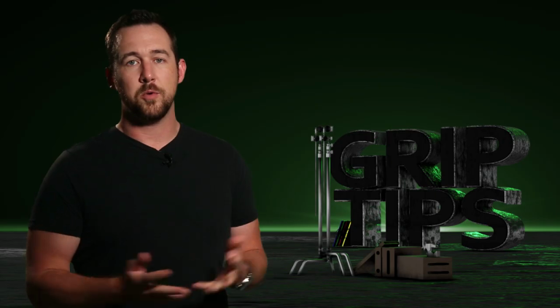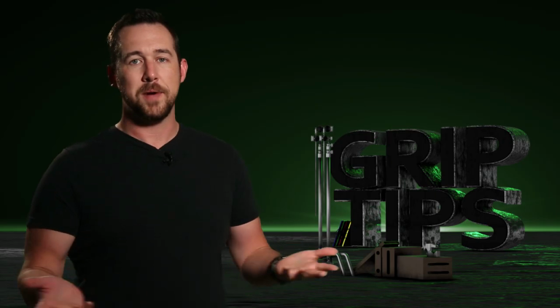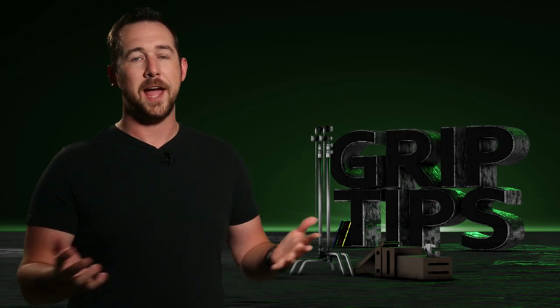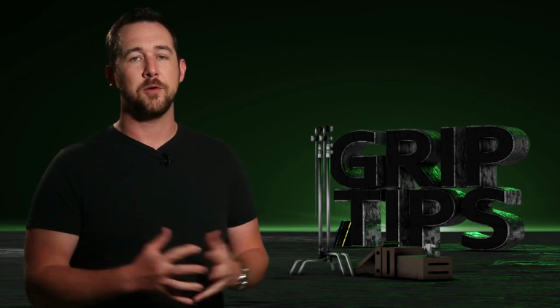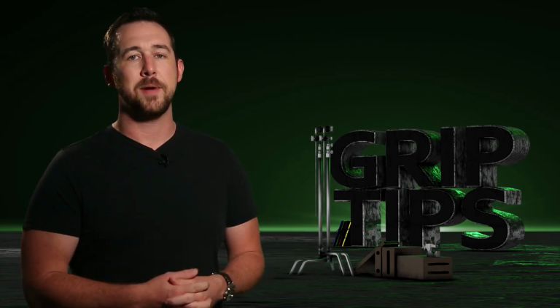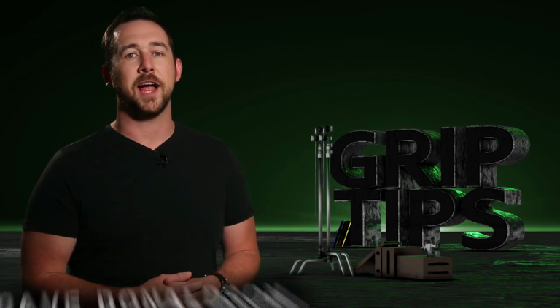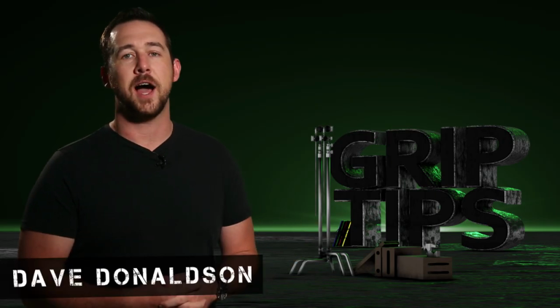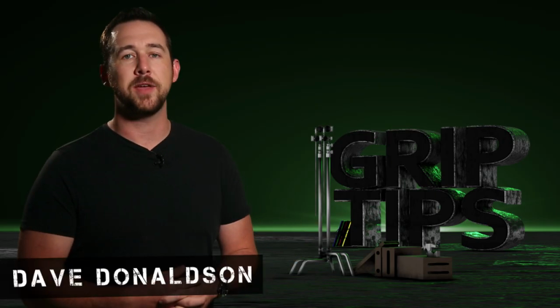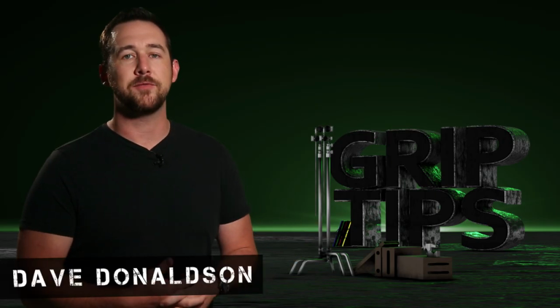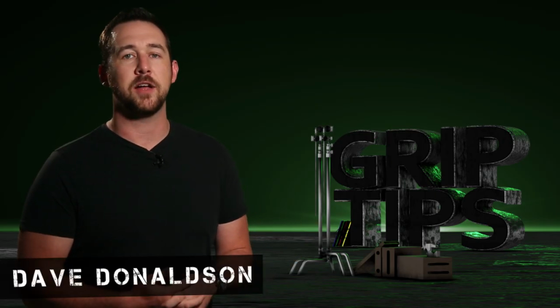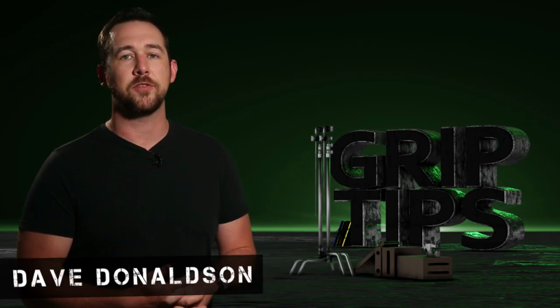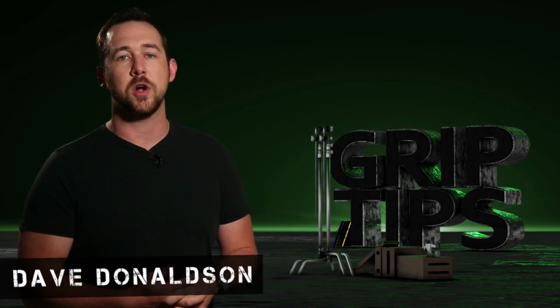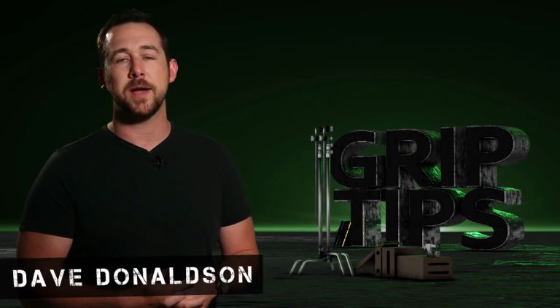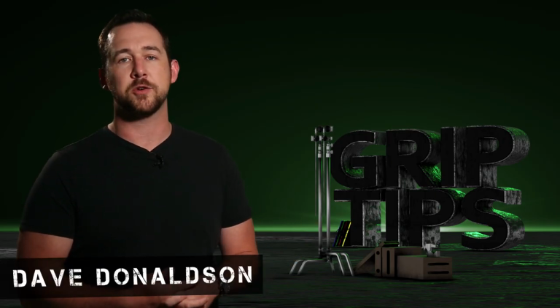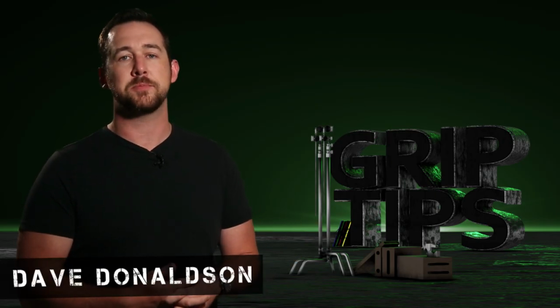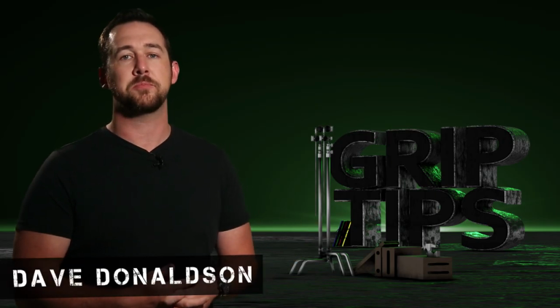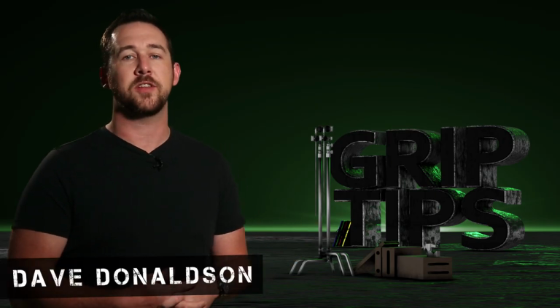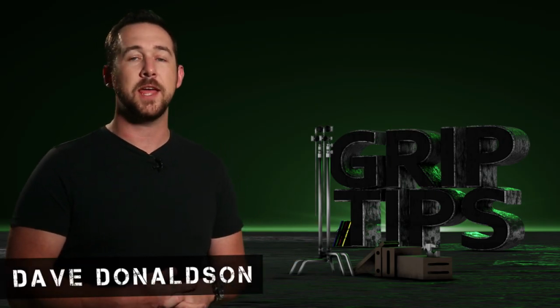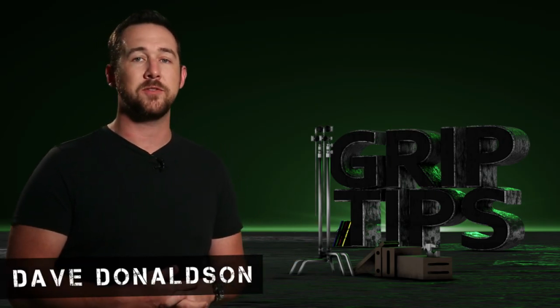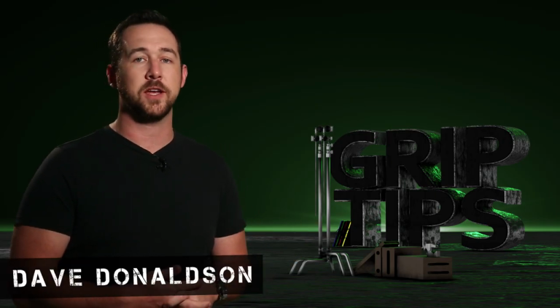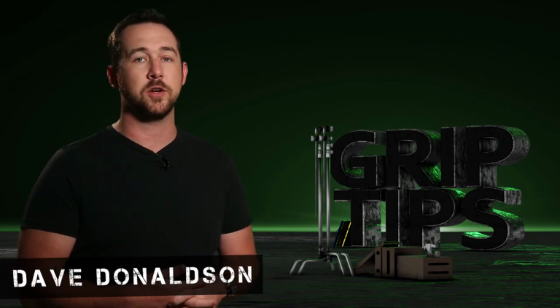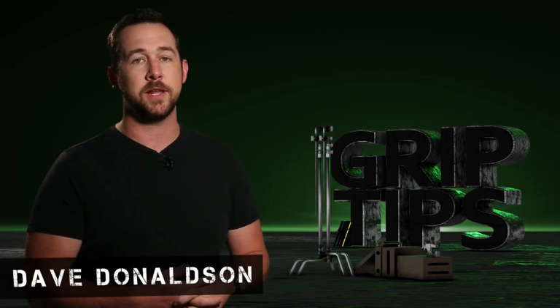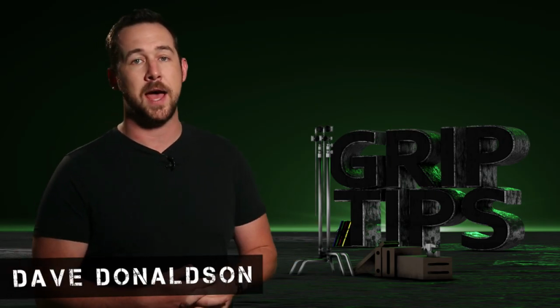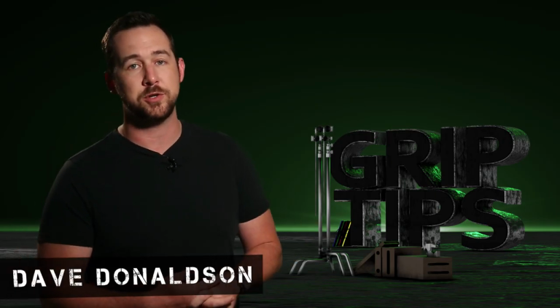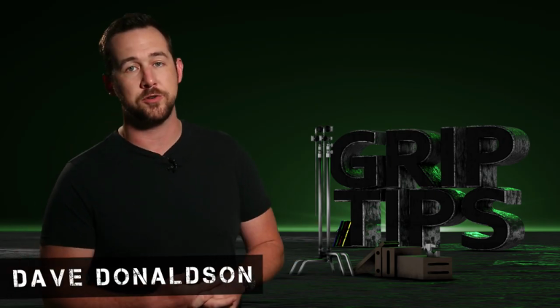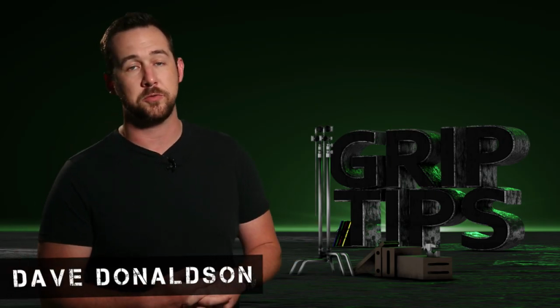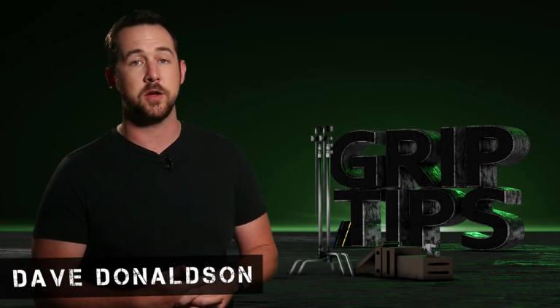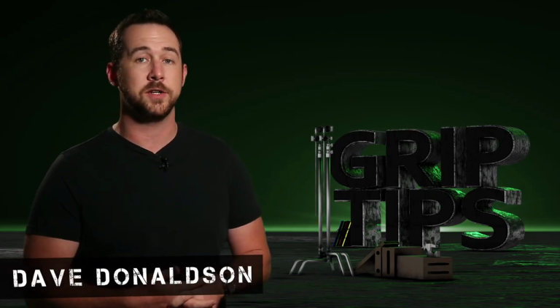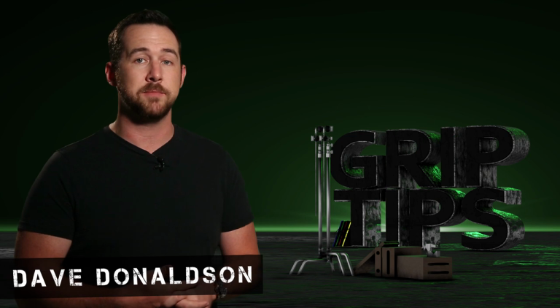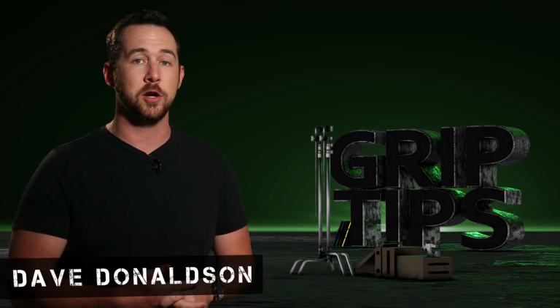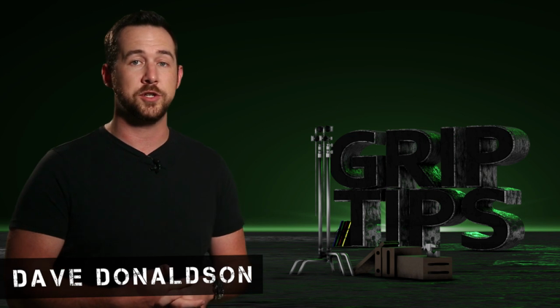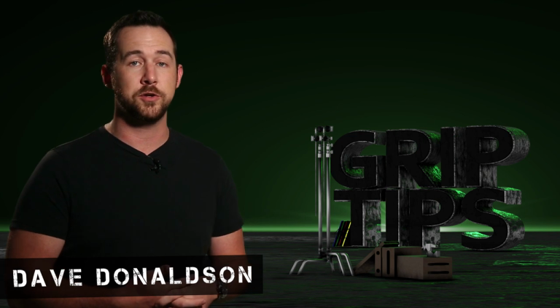We're back. I'm Dave Donaldson. Welcome back to Grip Tips. Today we take a look at Aputure's 300D Mark II.